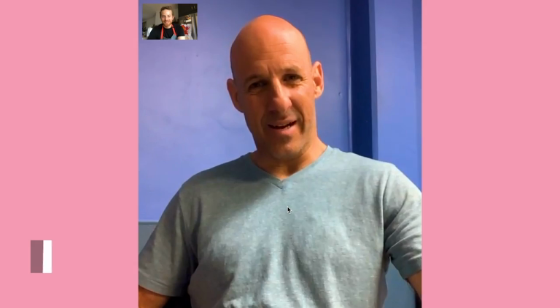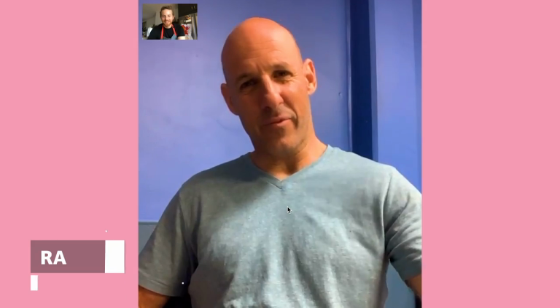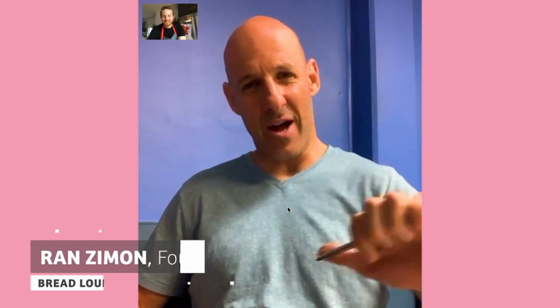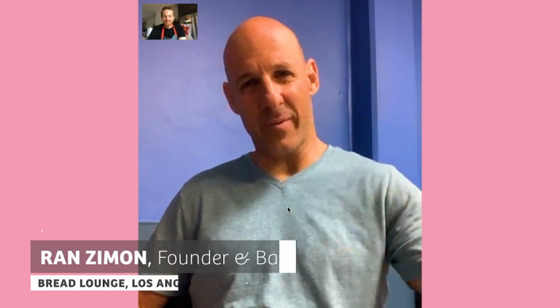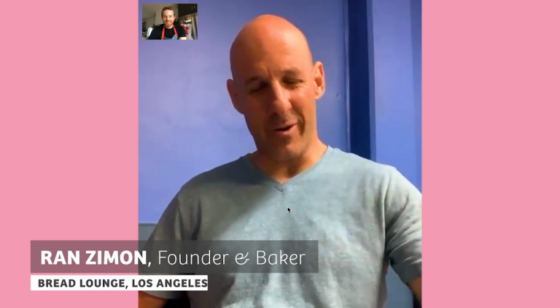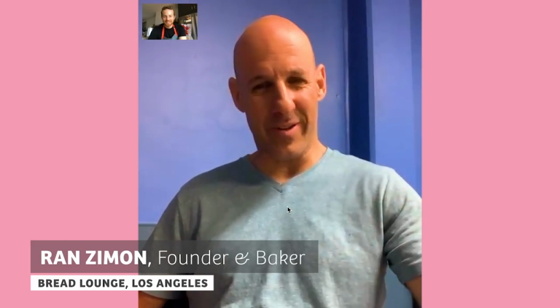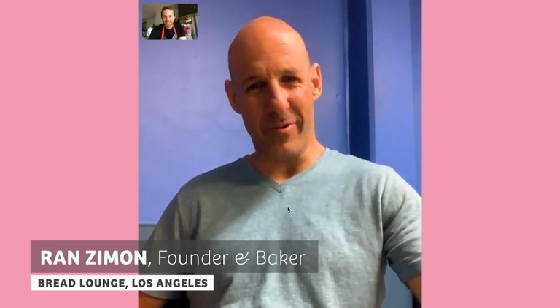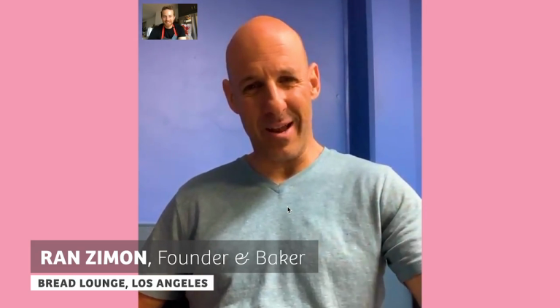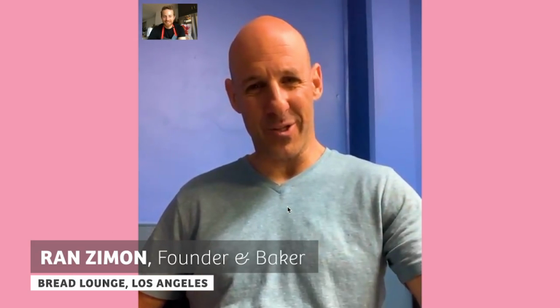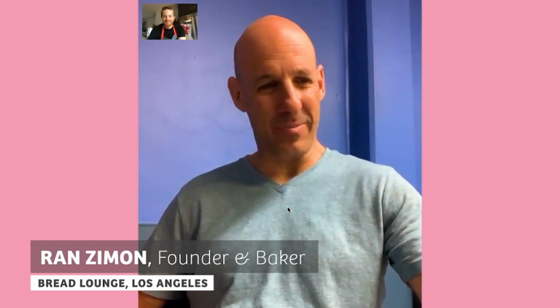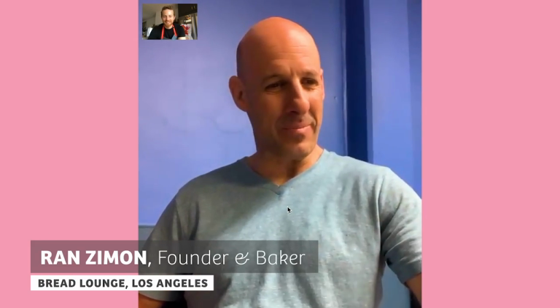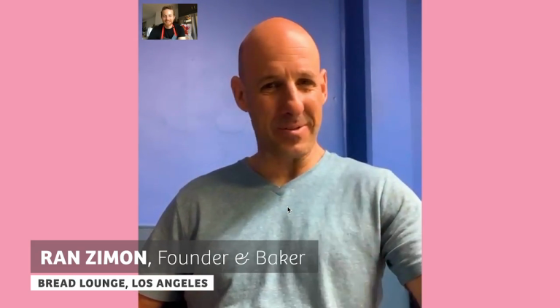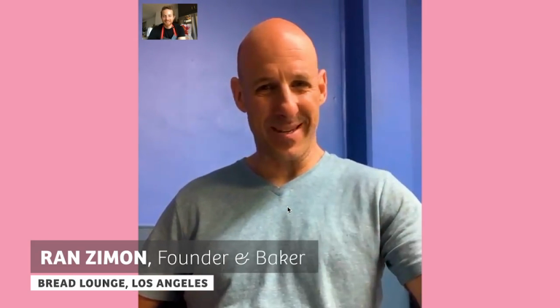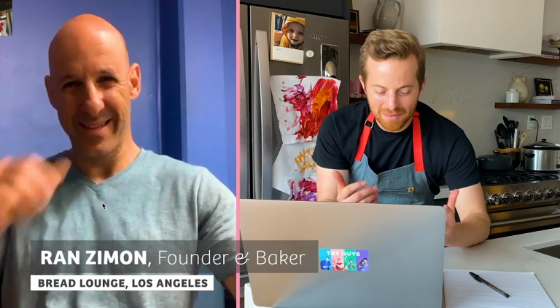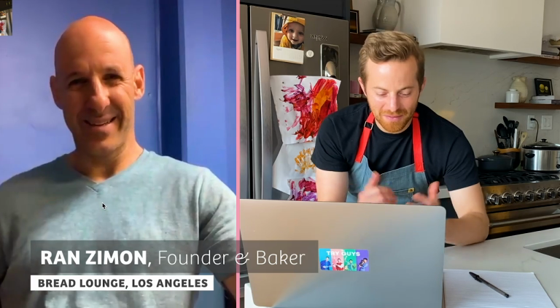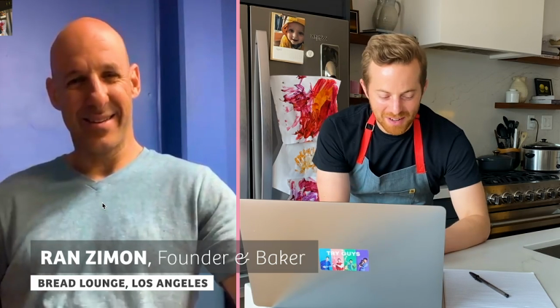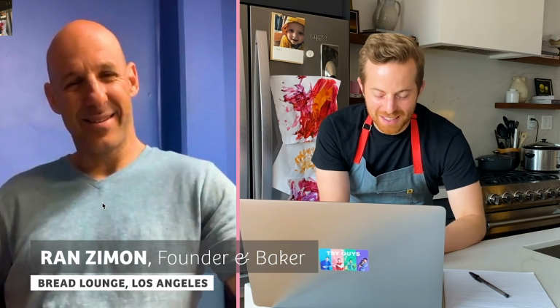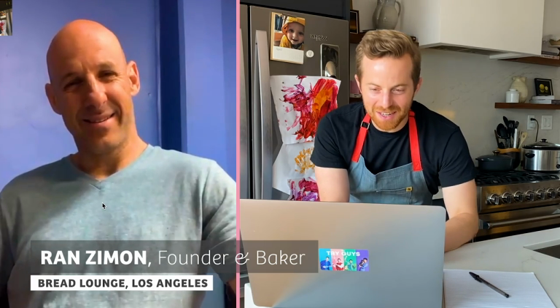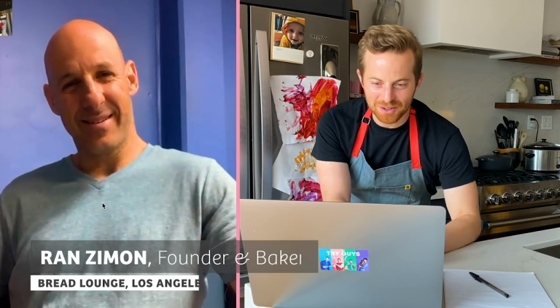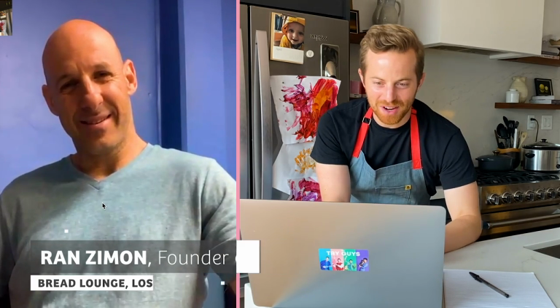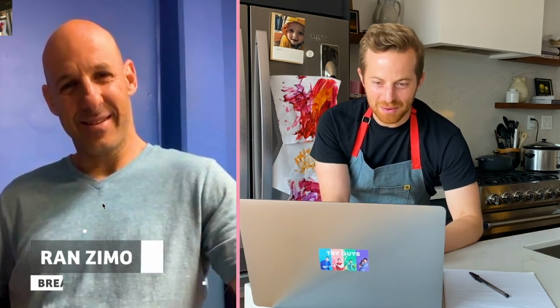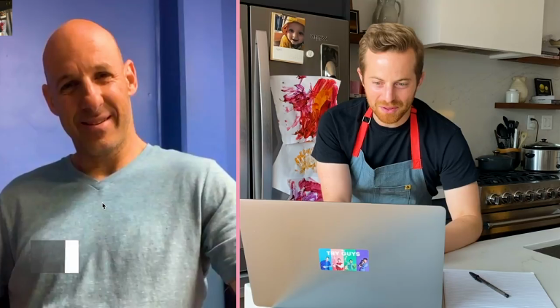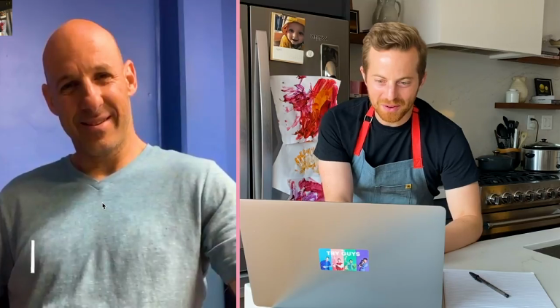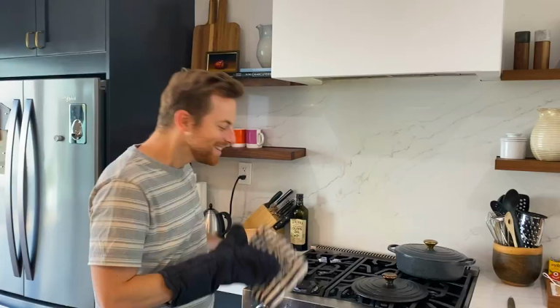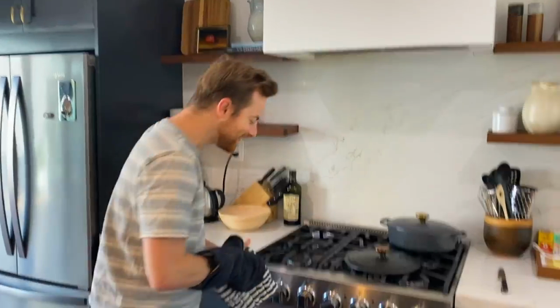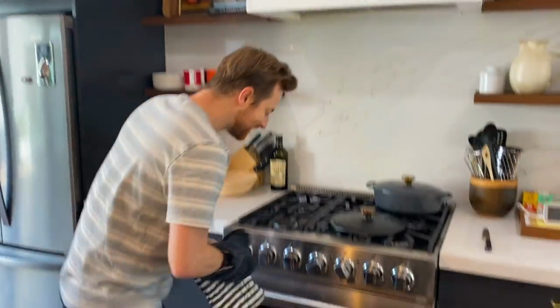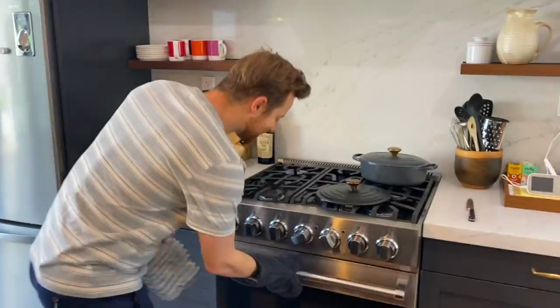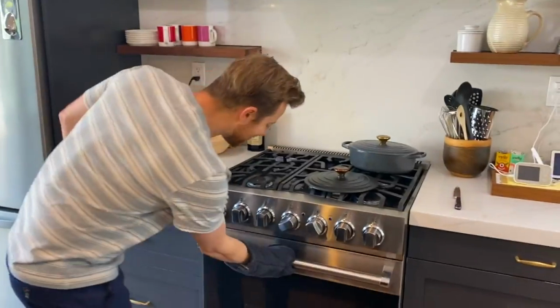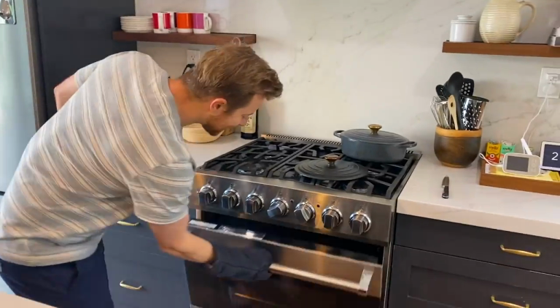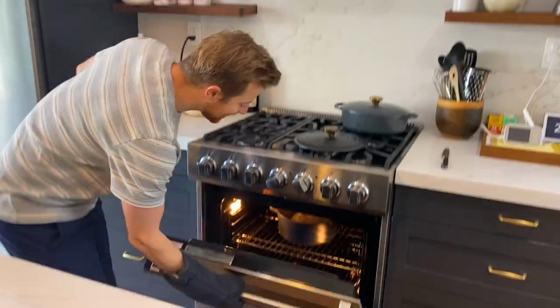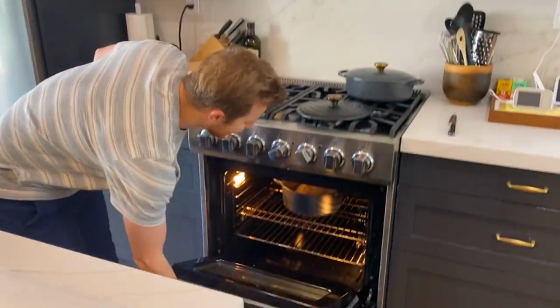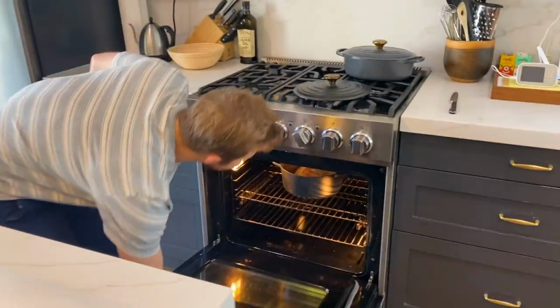I'm Ron, one of the Bread Lounge team members. I'm very excited to chat with you, and a little bit of background on what I've been doing.